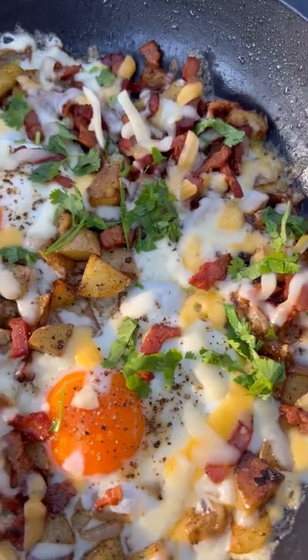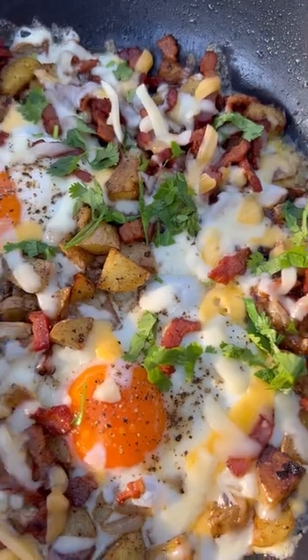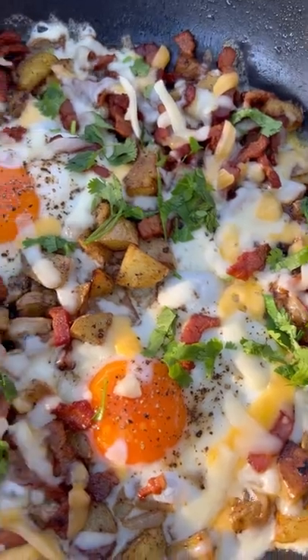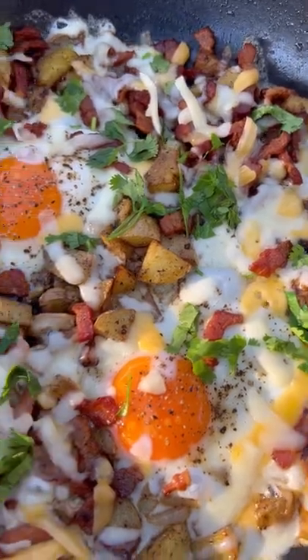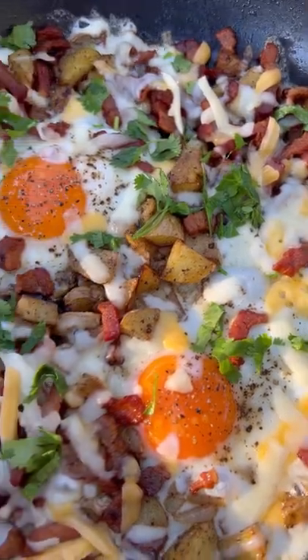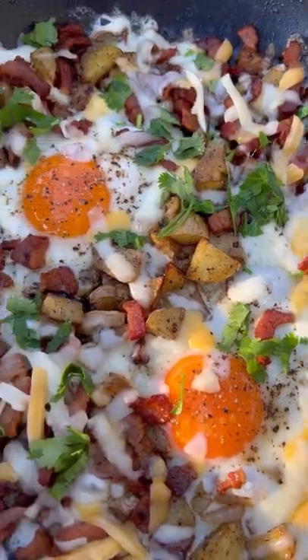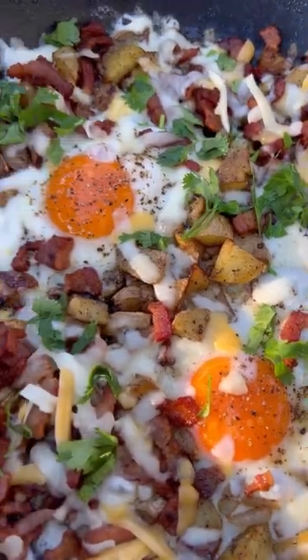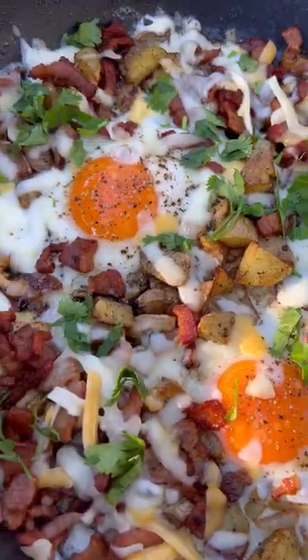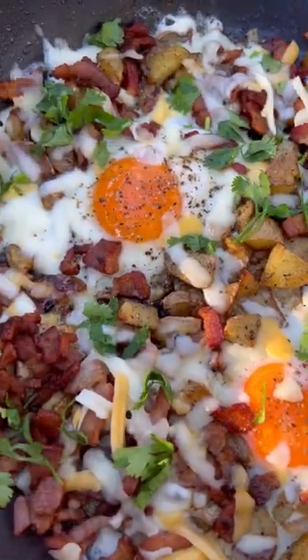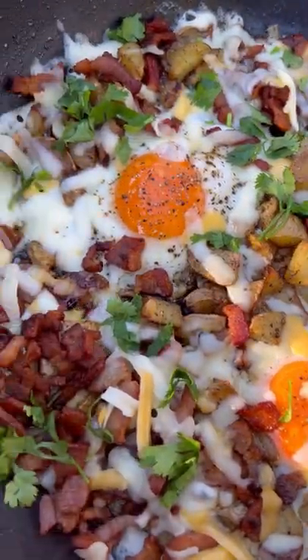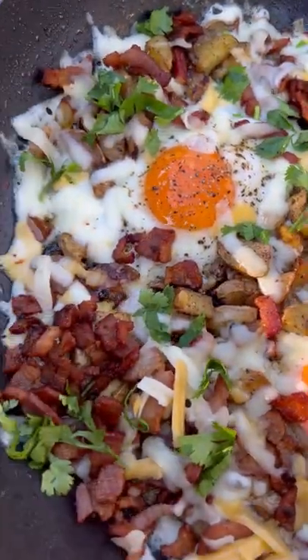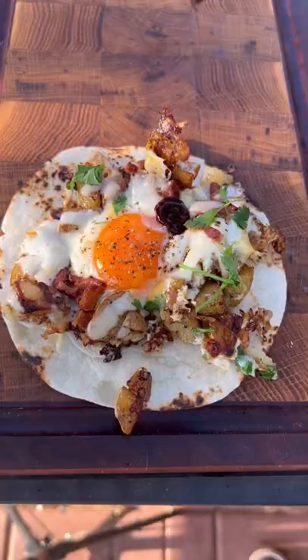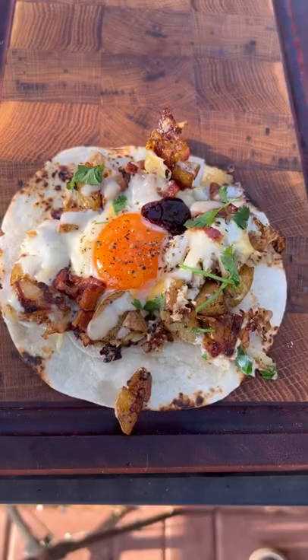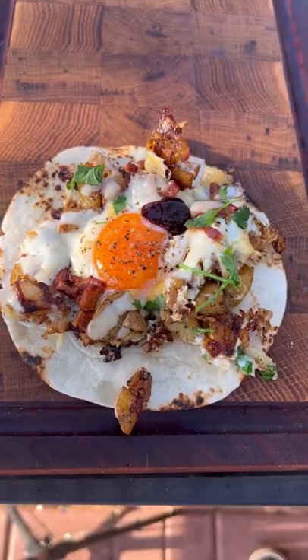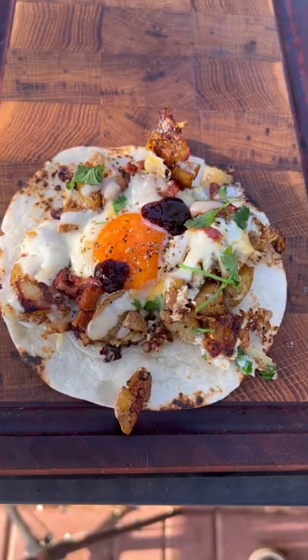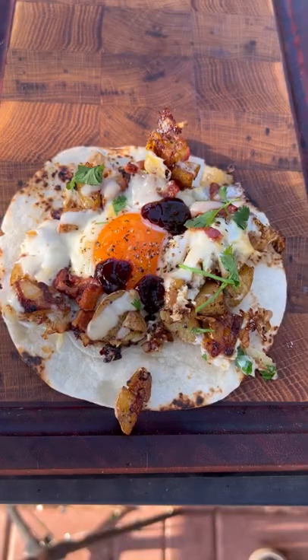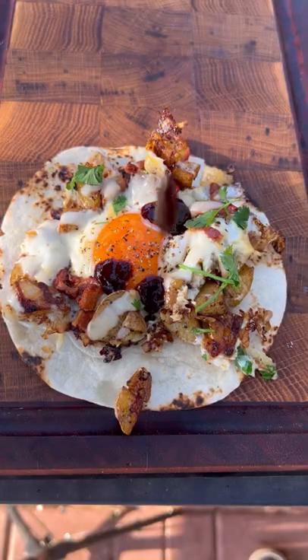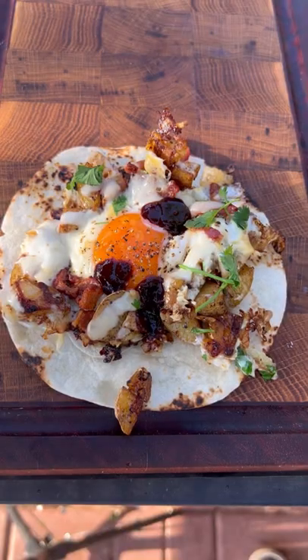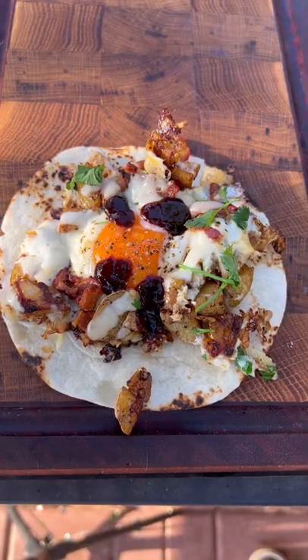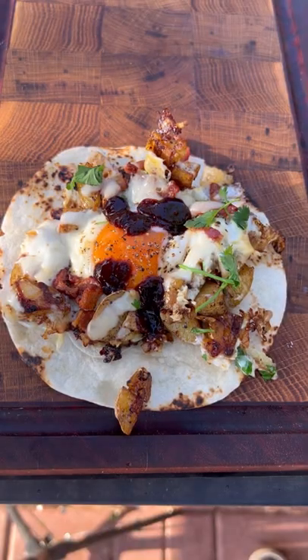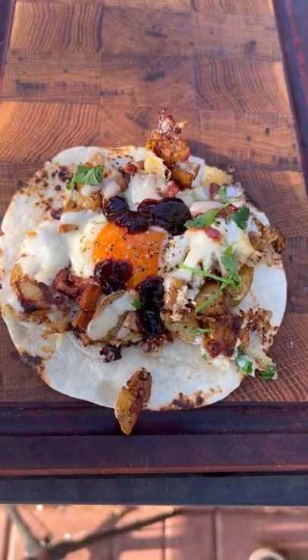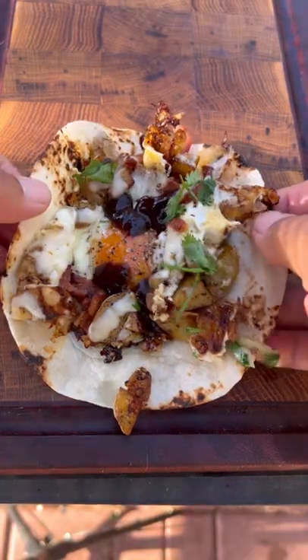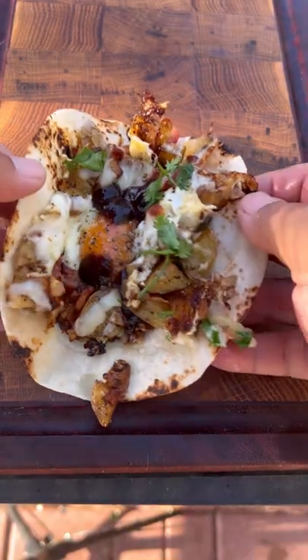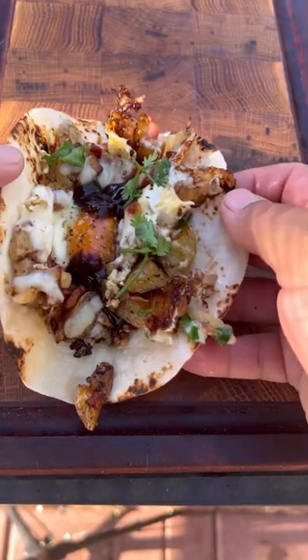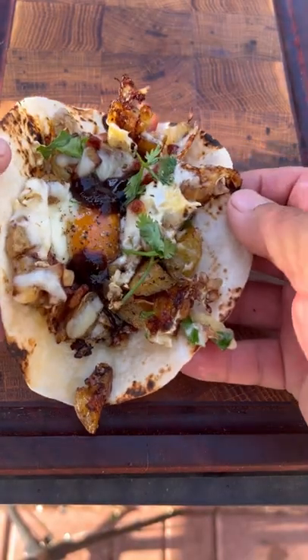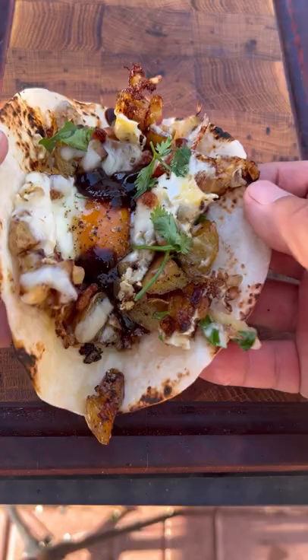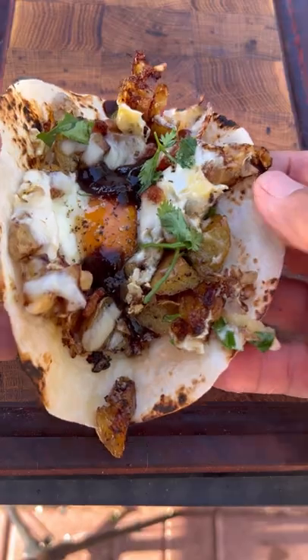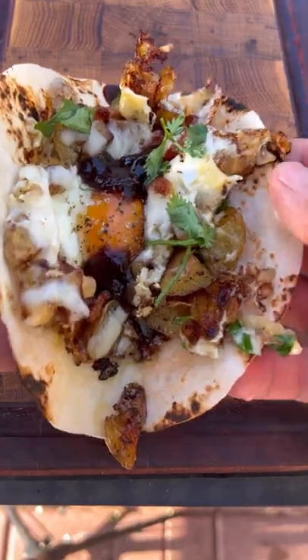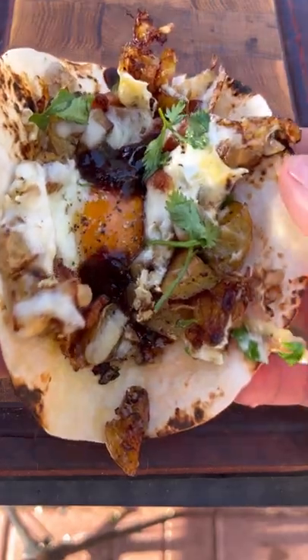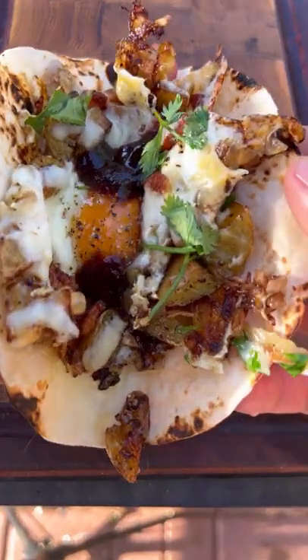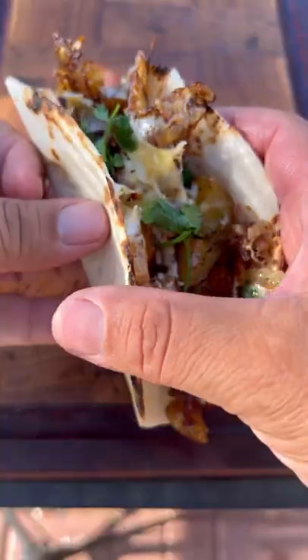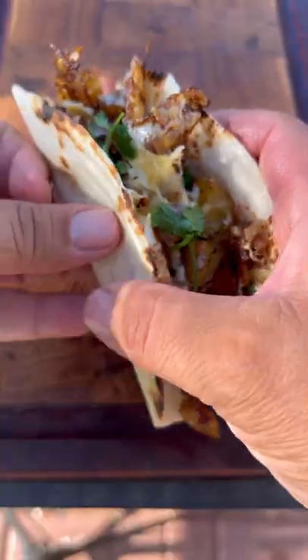Let's make some loaded breakfast tacos with bacon, egg, potatoes, and cheese topped with some chipotle sauce.